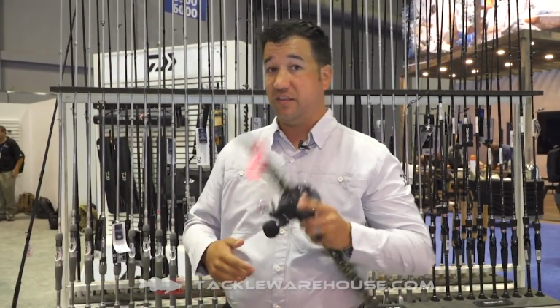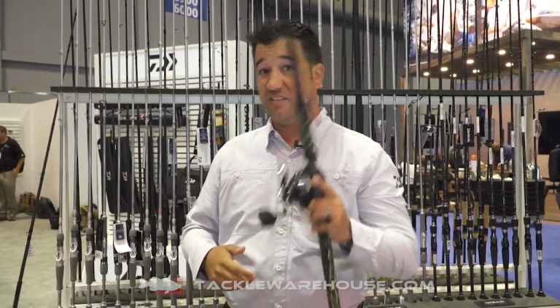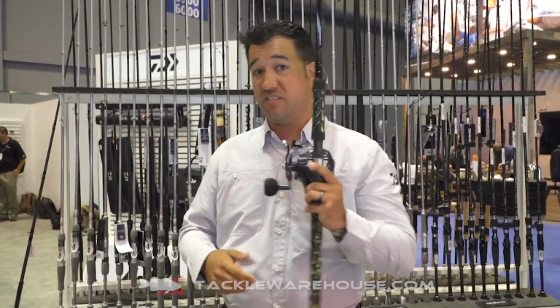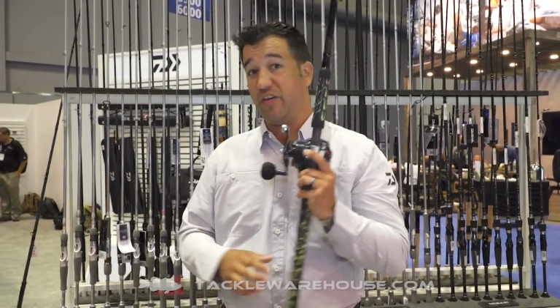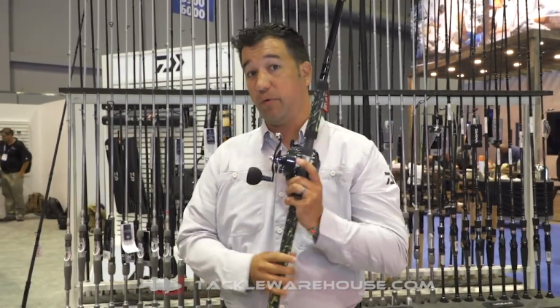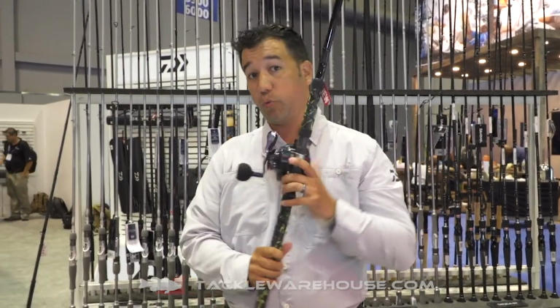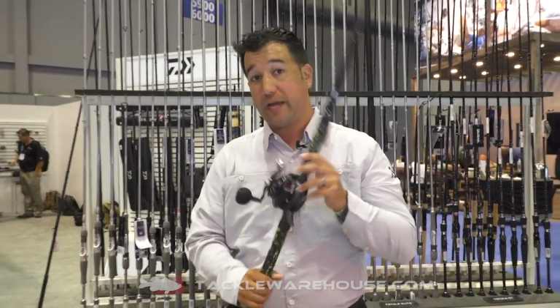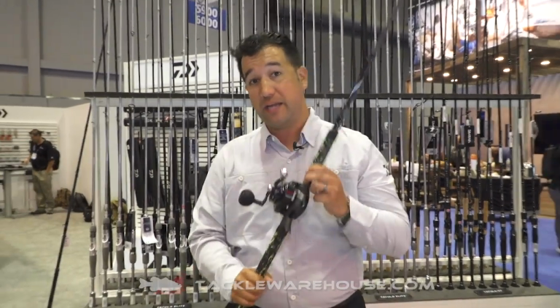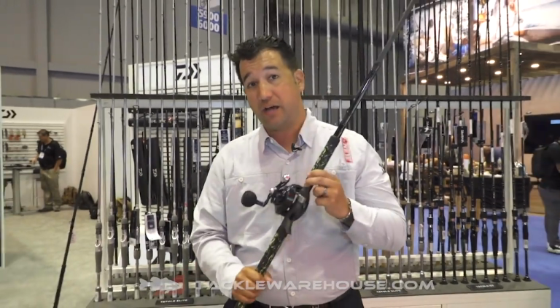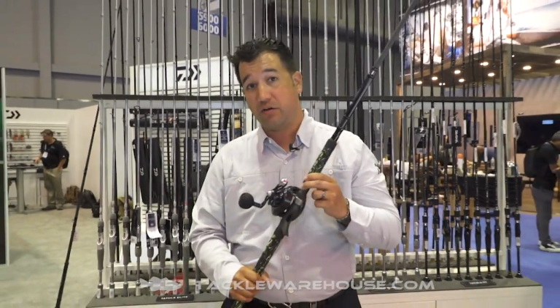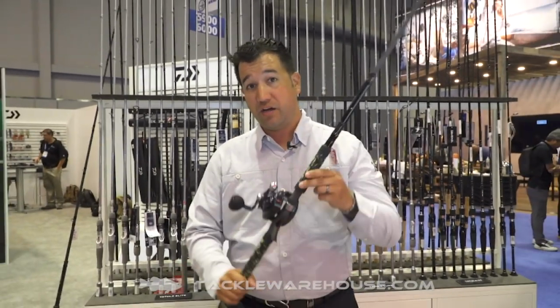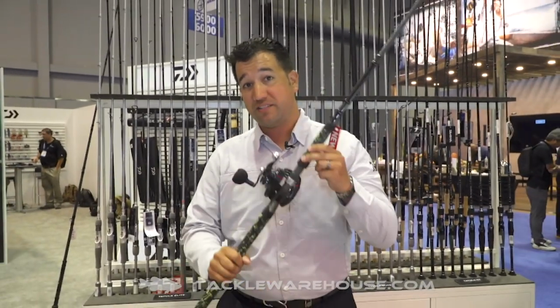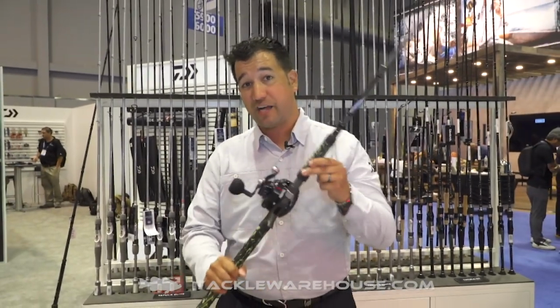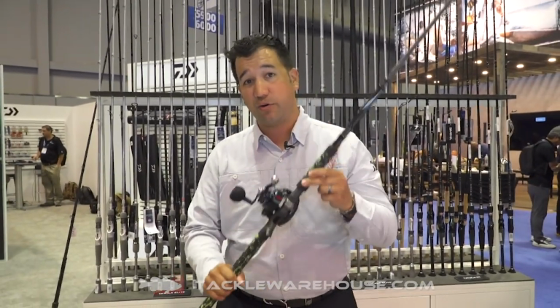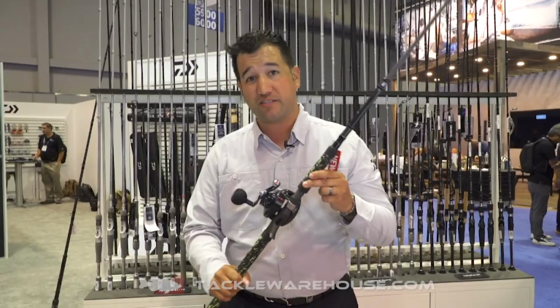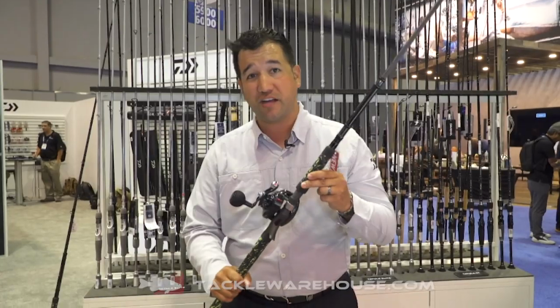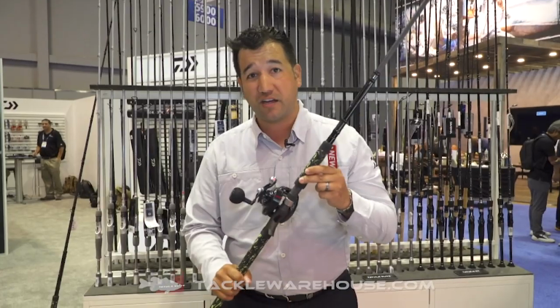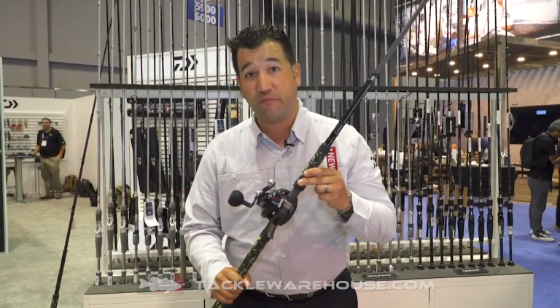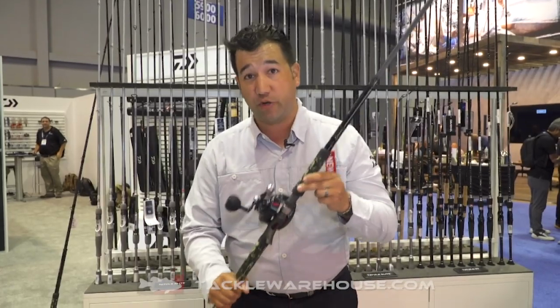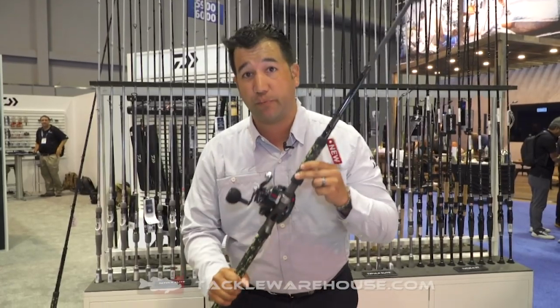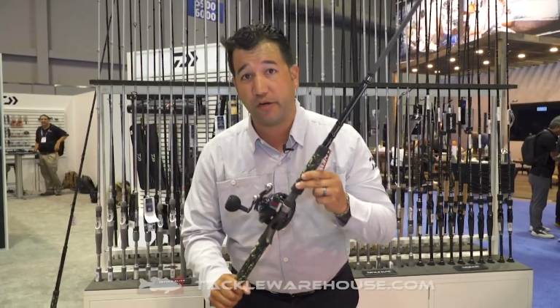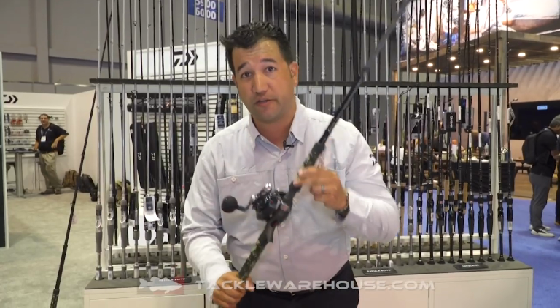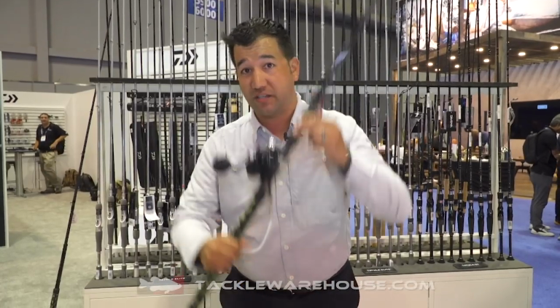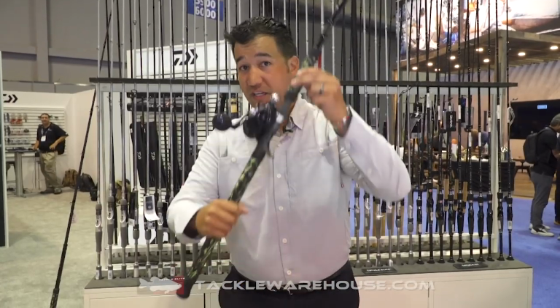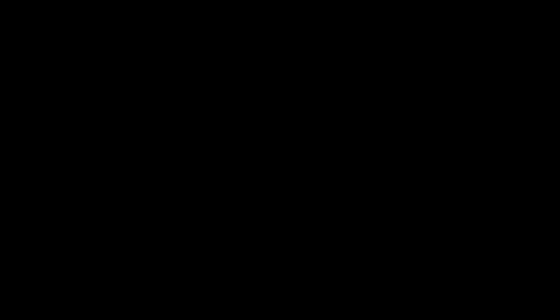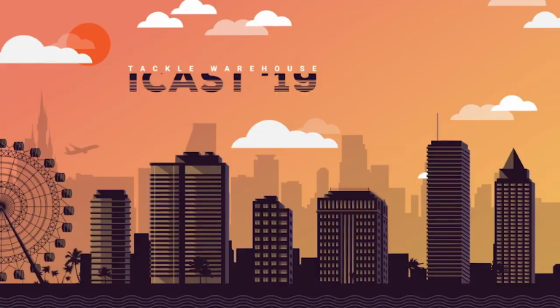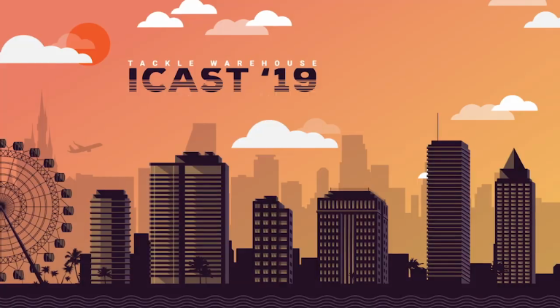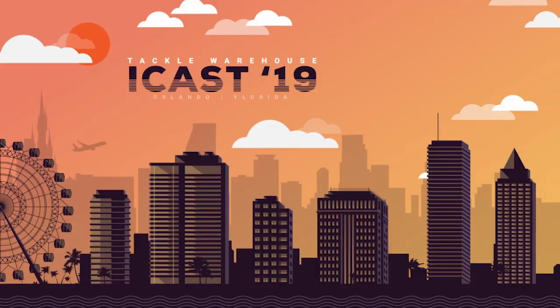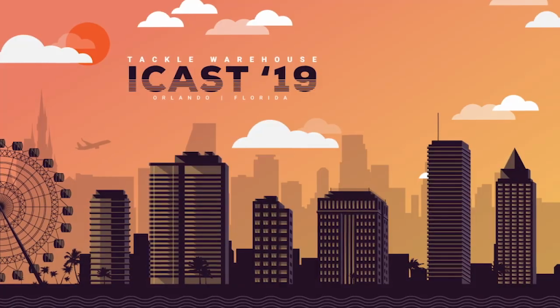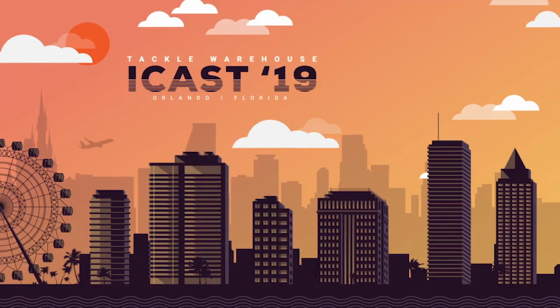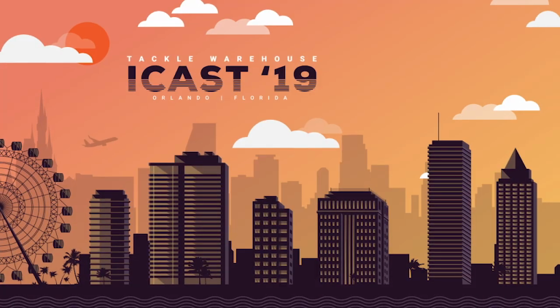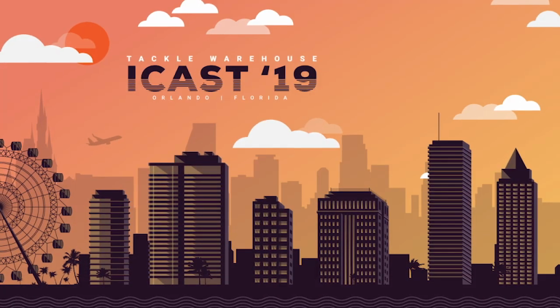This is available right now on TackleWarehouse.com for your pre-orders. Get it now — be the first.